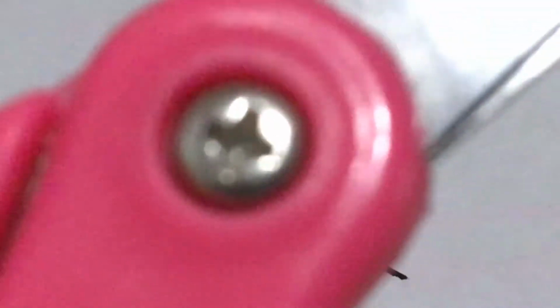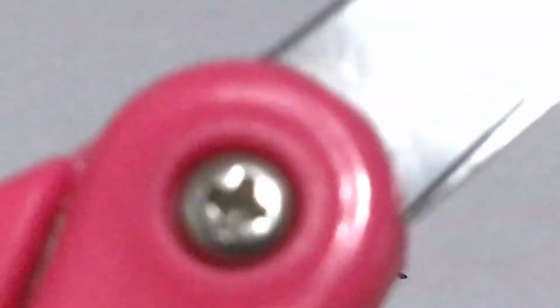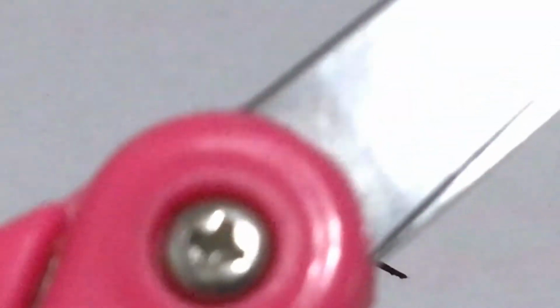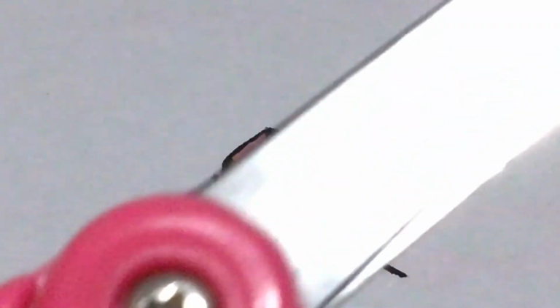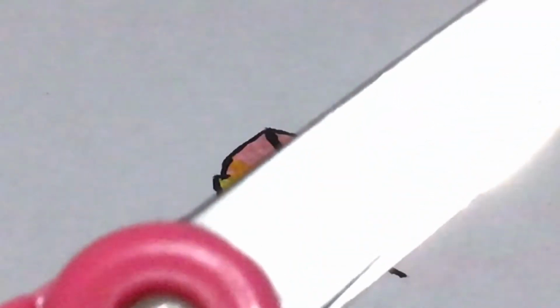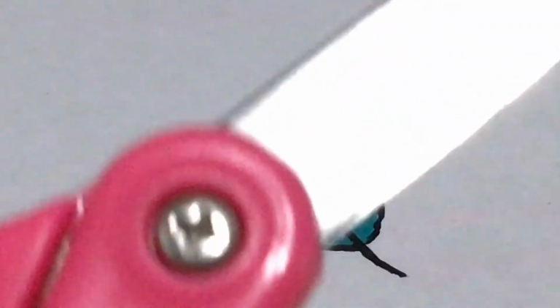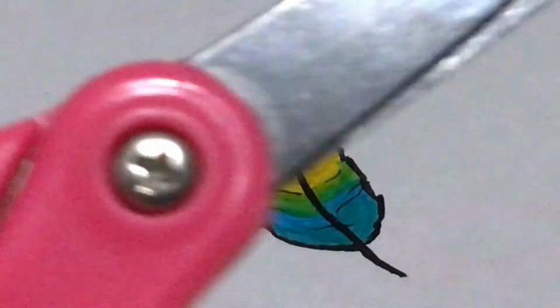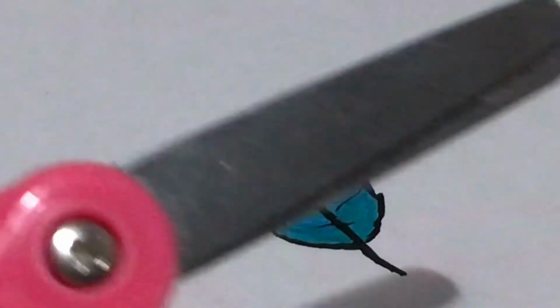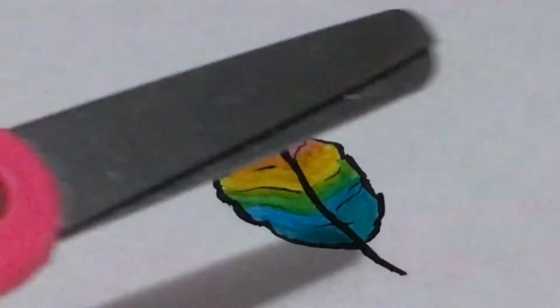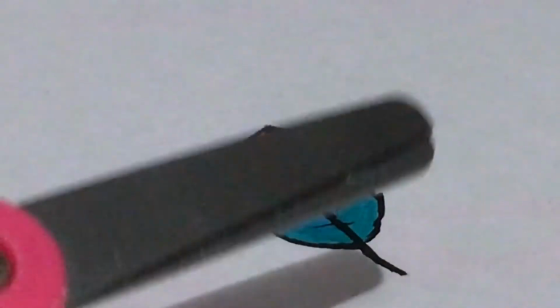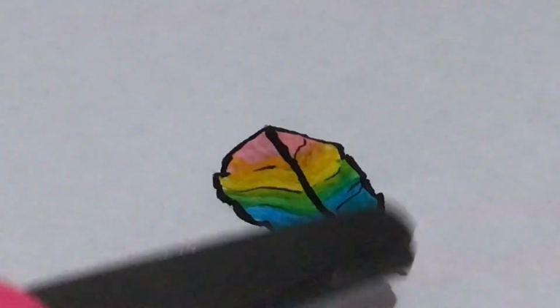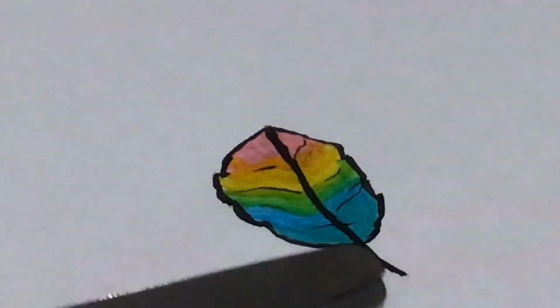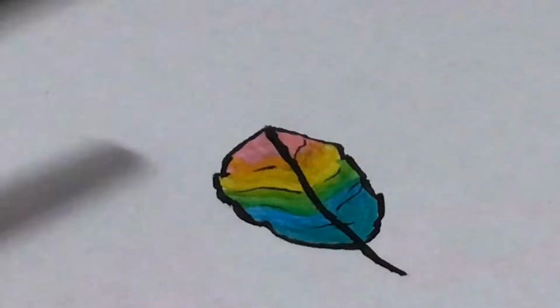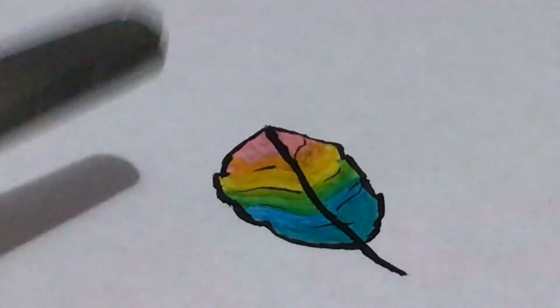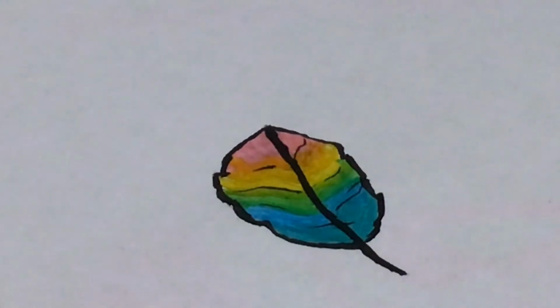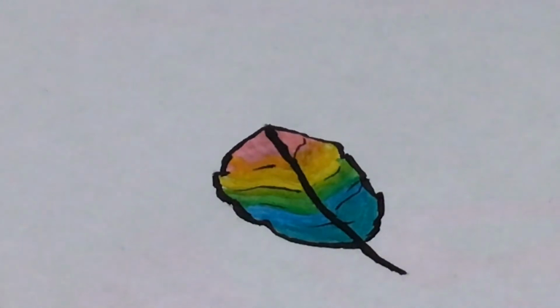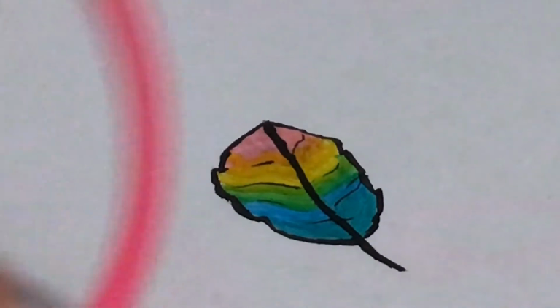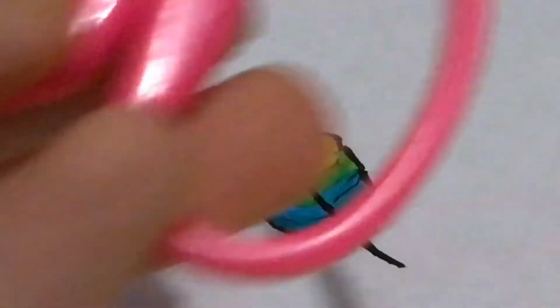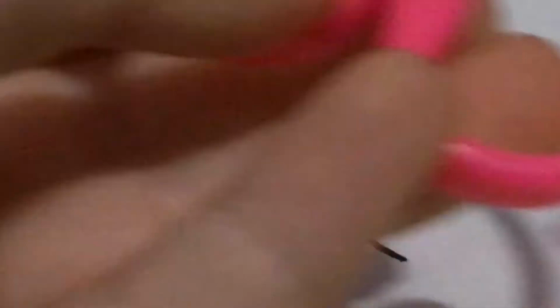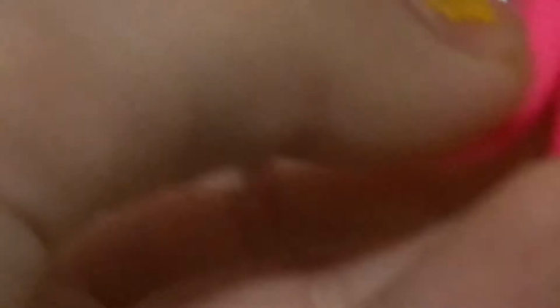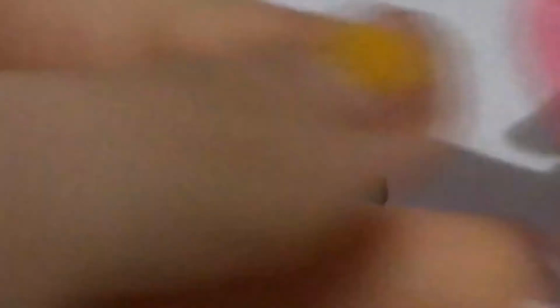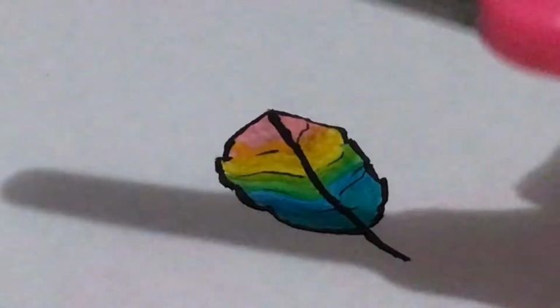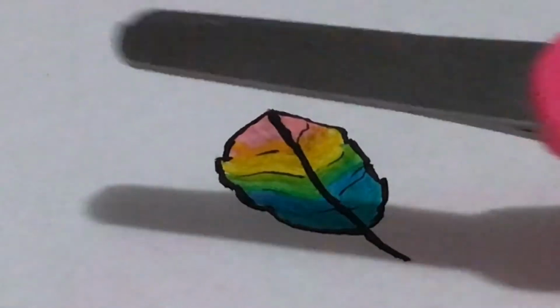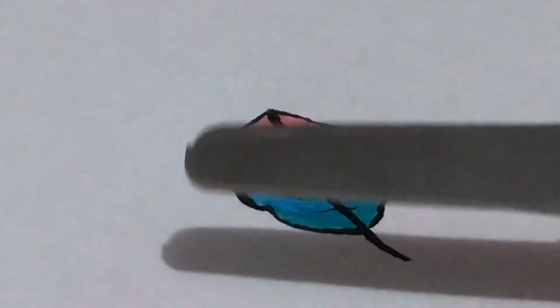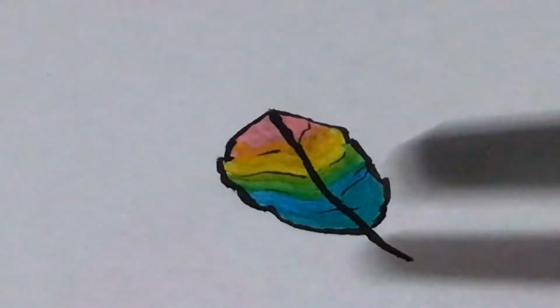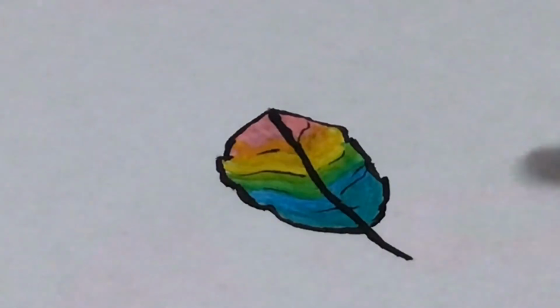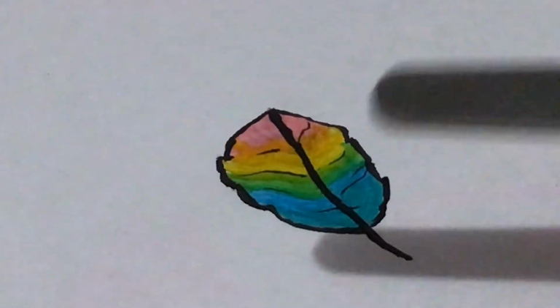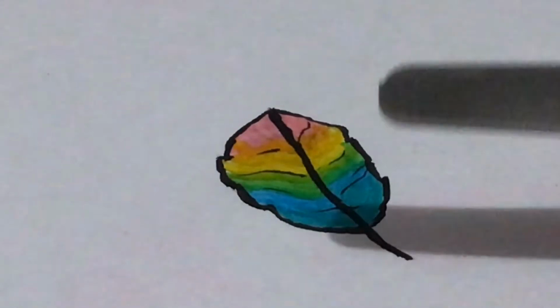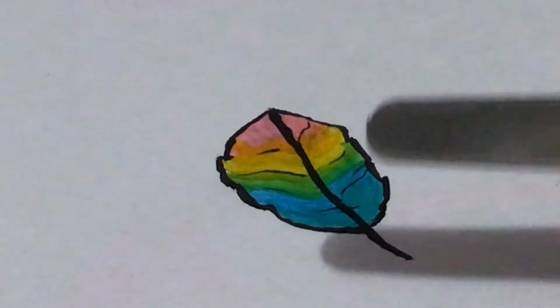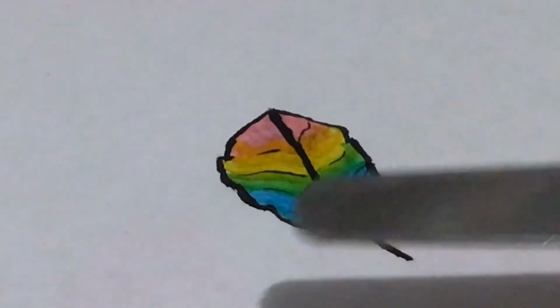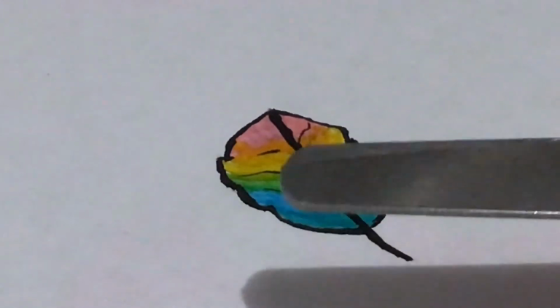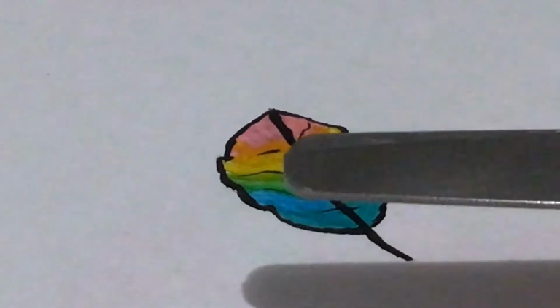Next, I am going to take my scissors and cut this bad boy out.